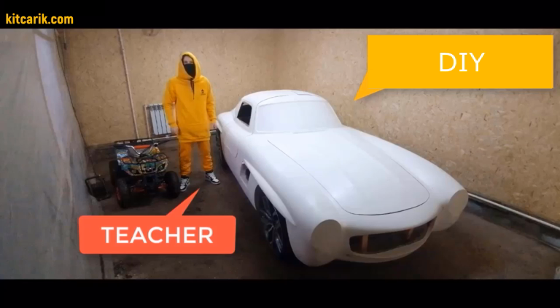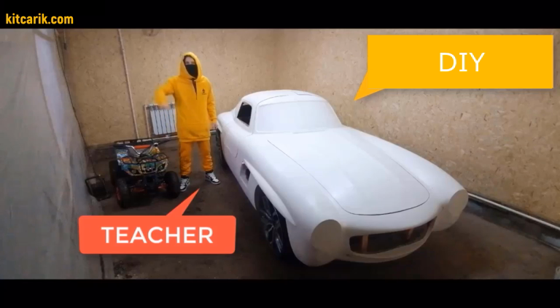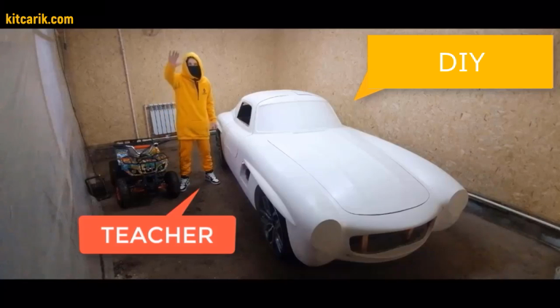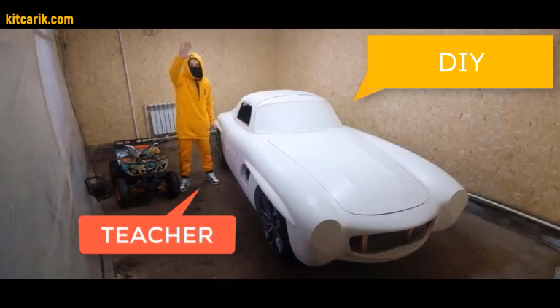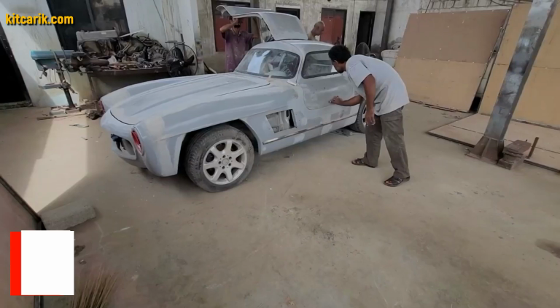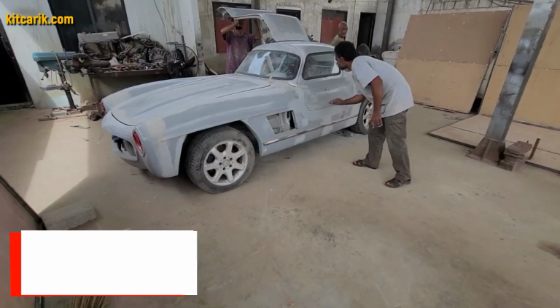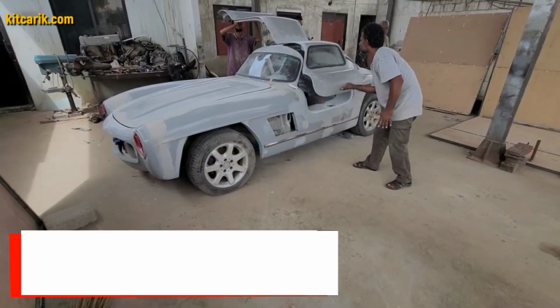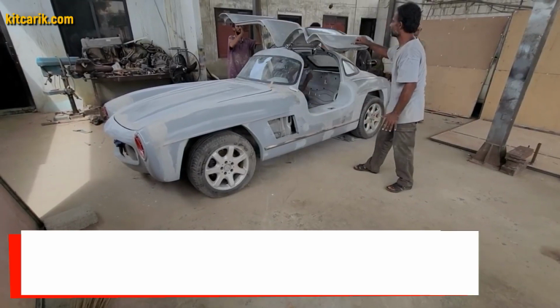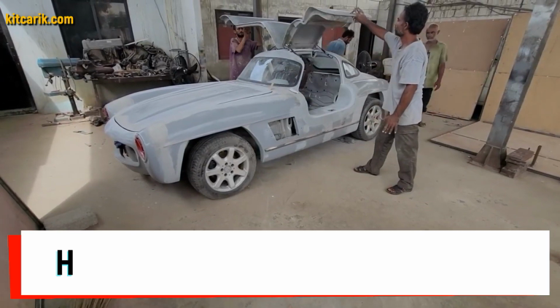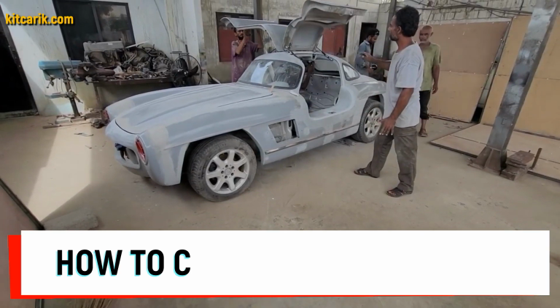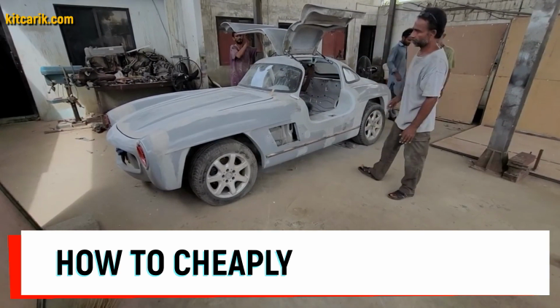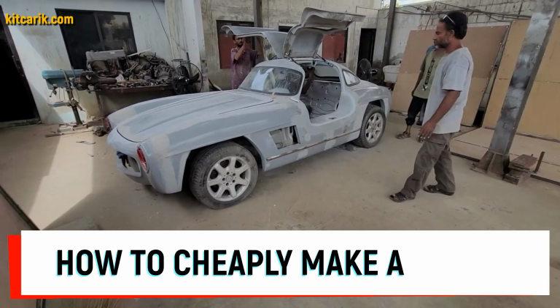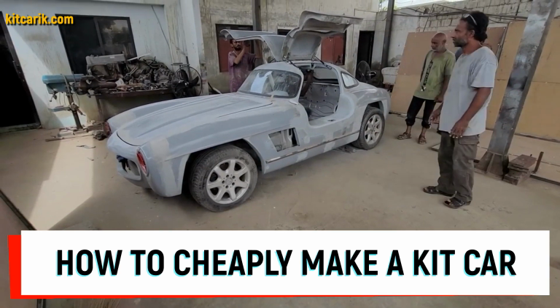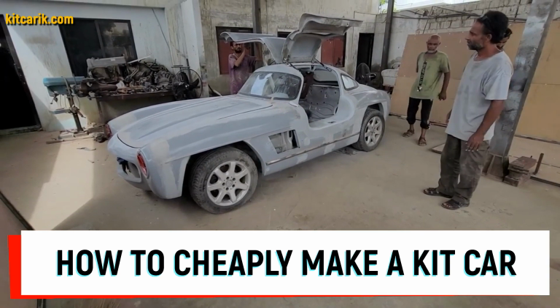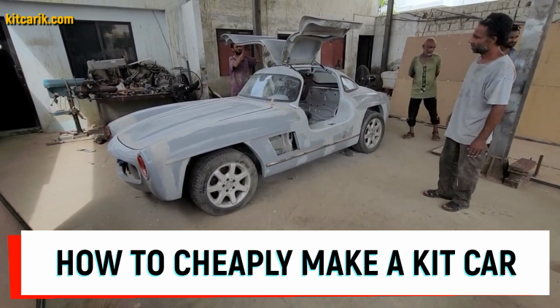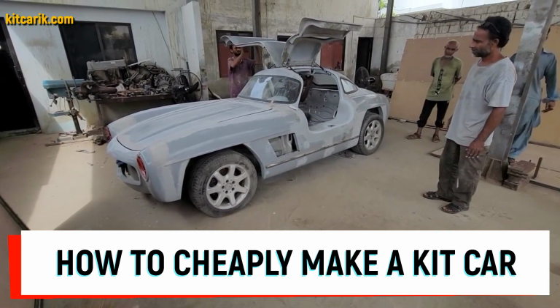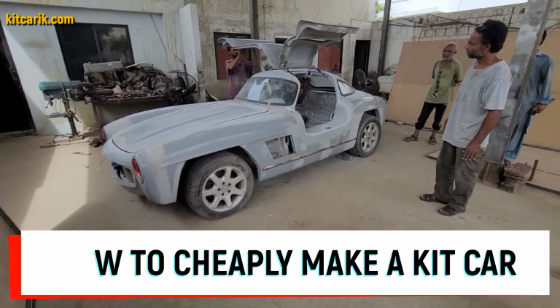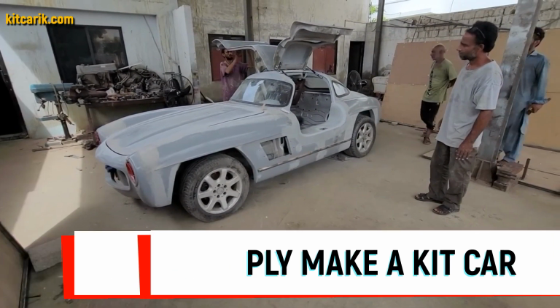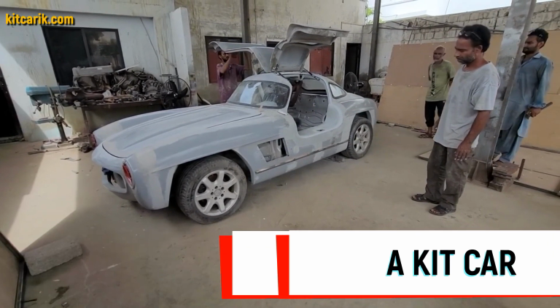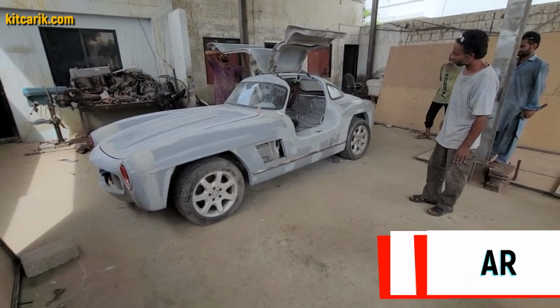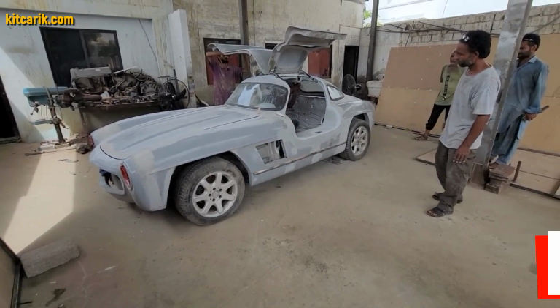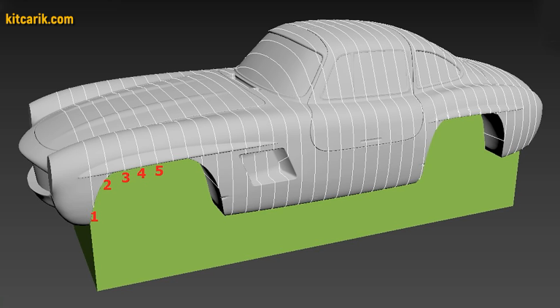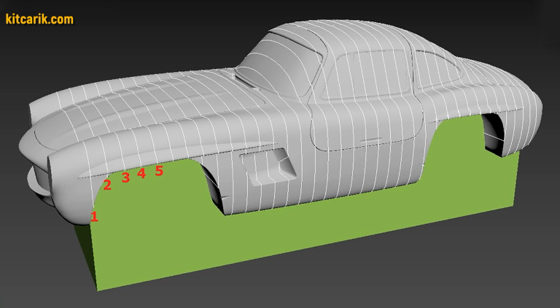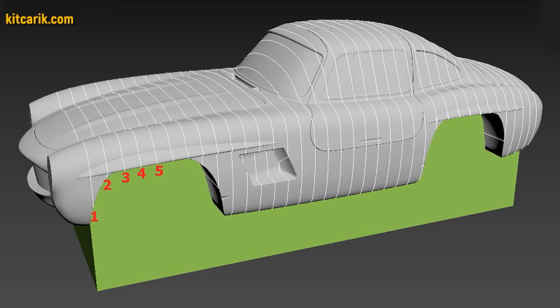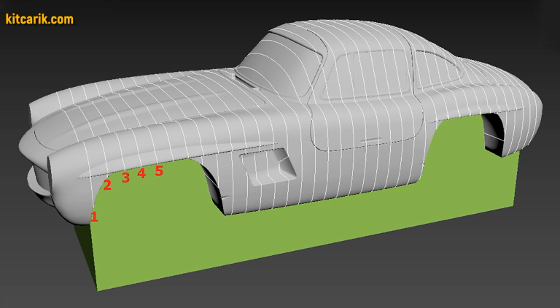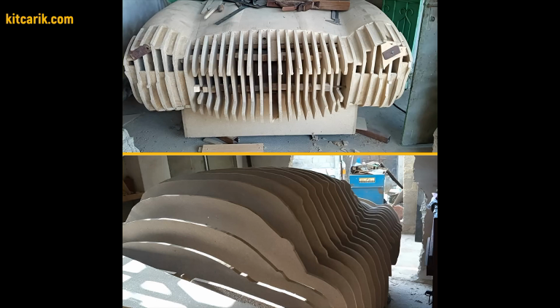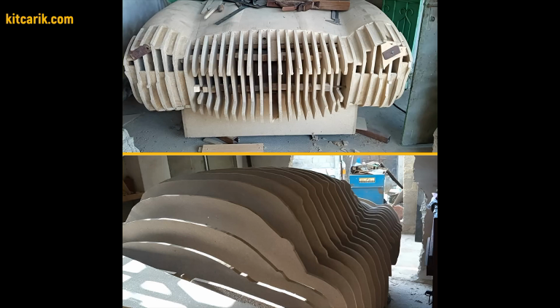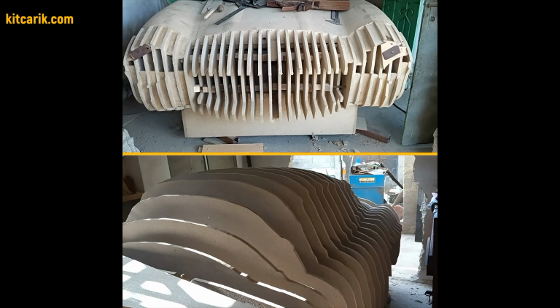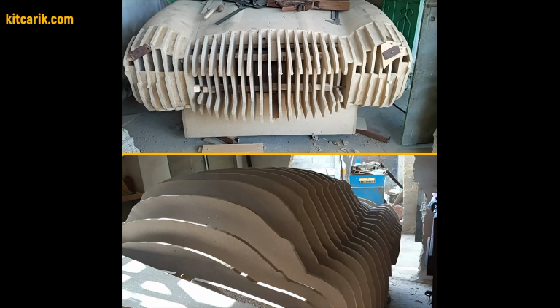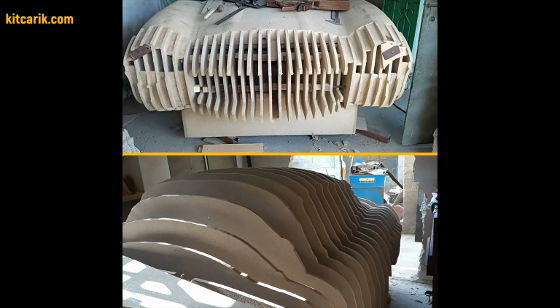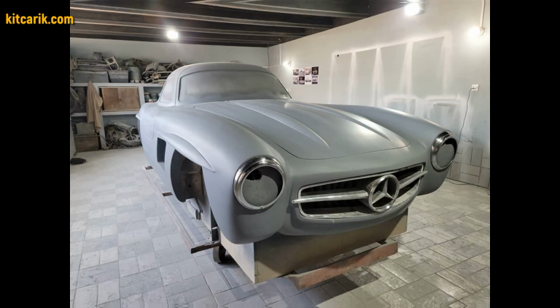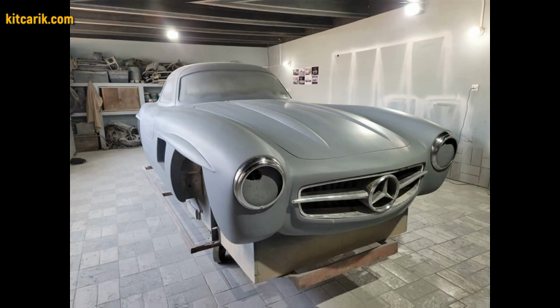Hi guys, how my client cheaply made a kit car of the Mercedes-Benz 300 SL Gullwing replica from my digital car body buck files.